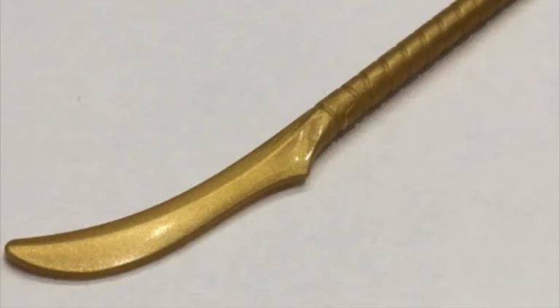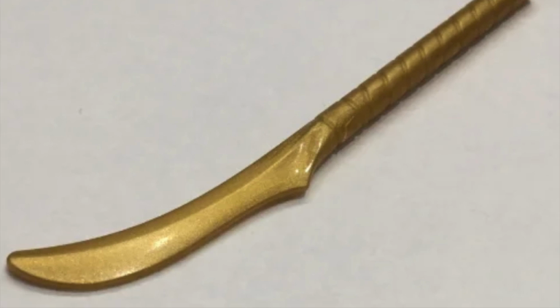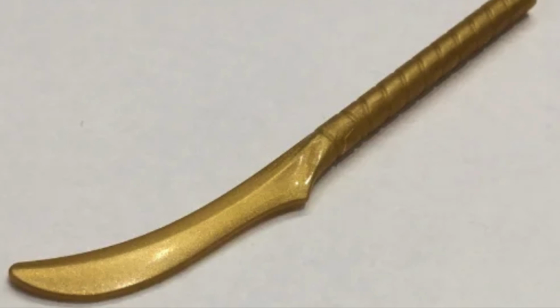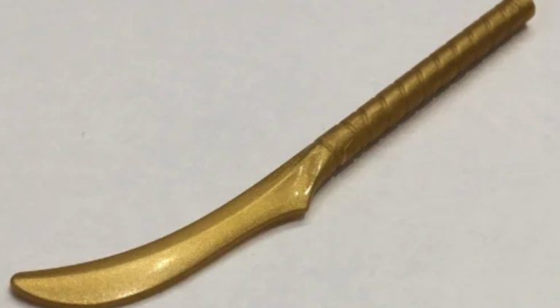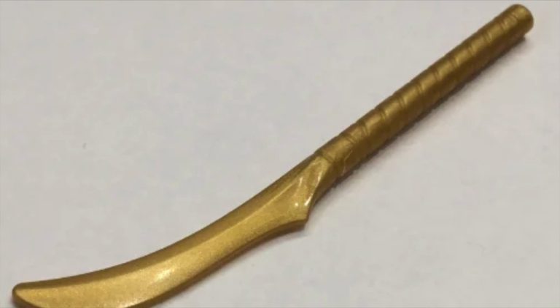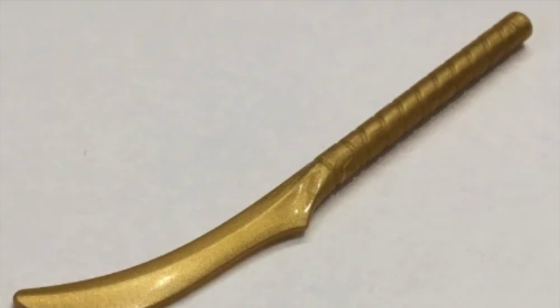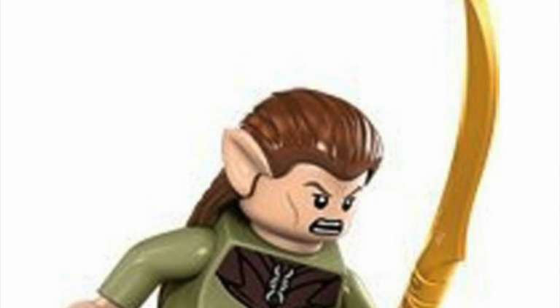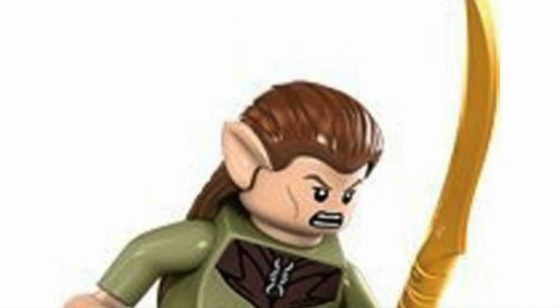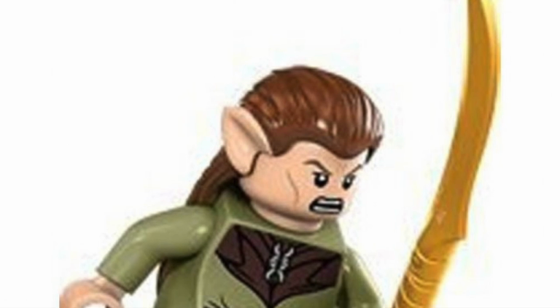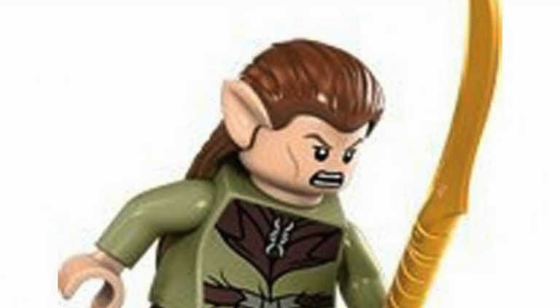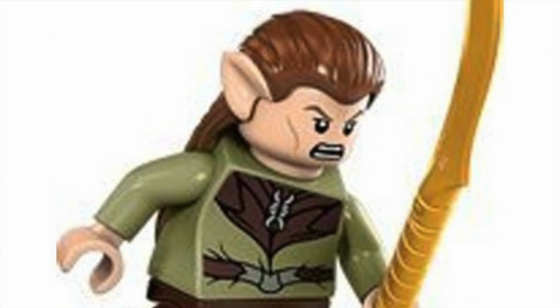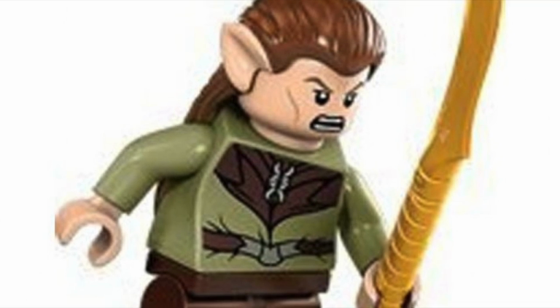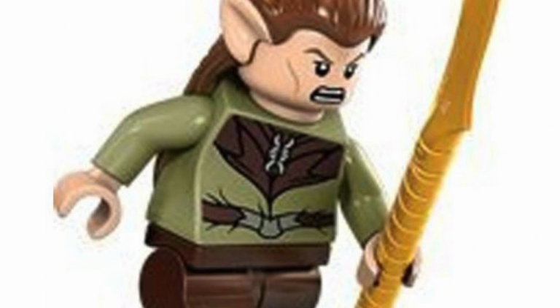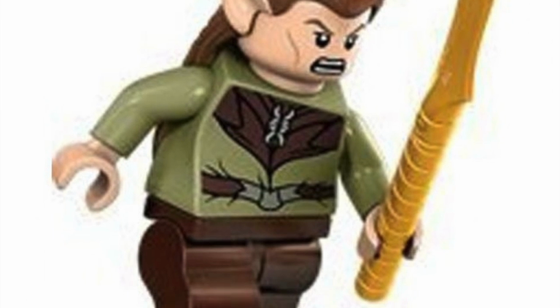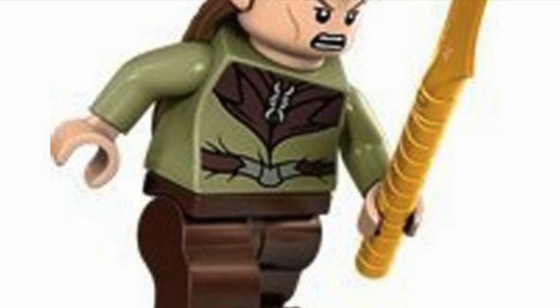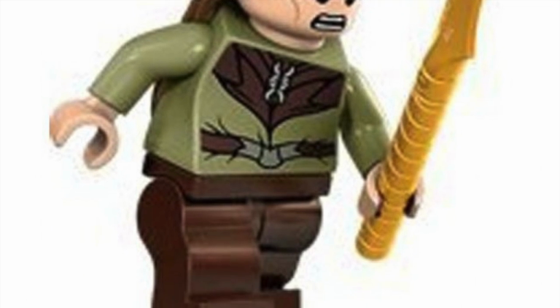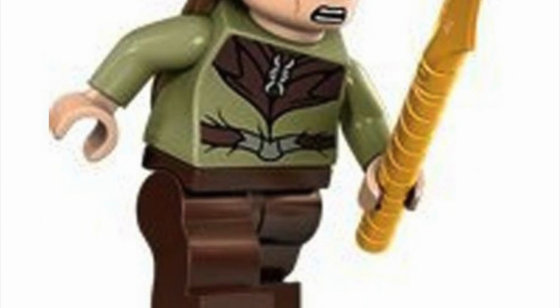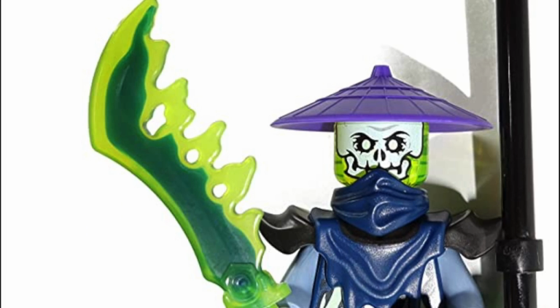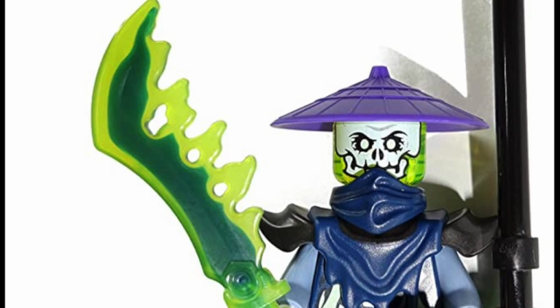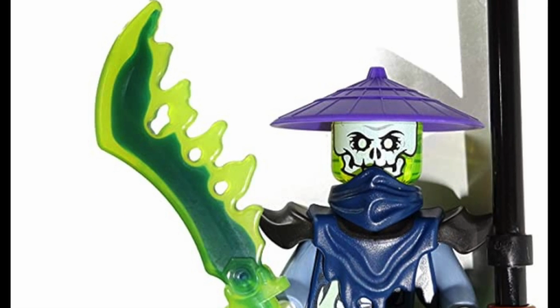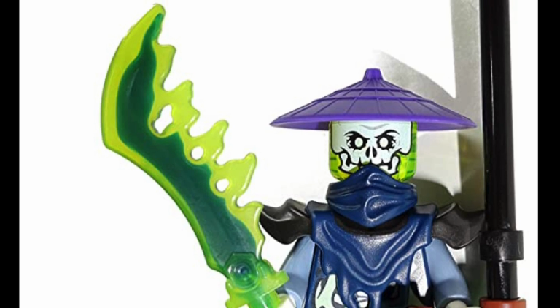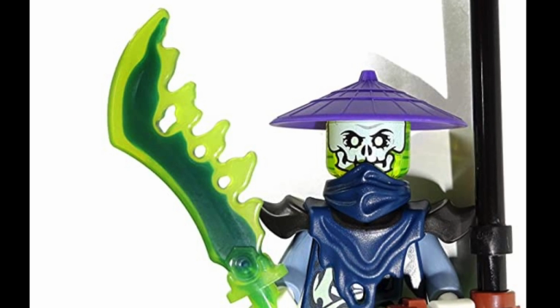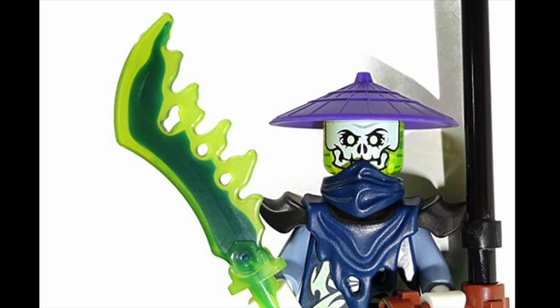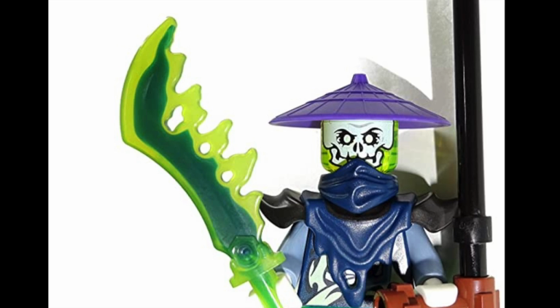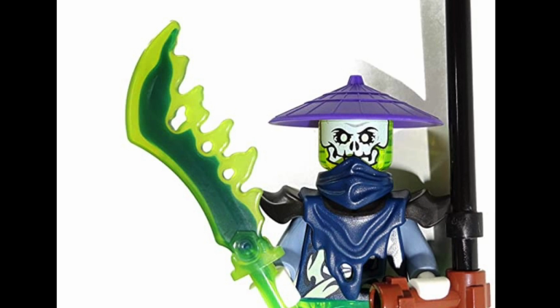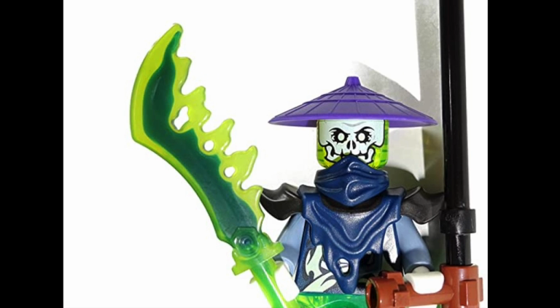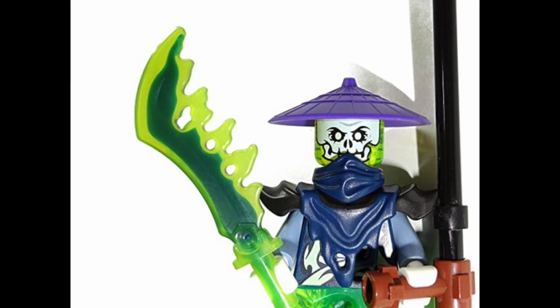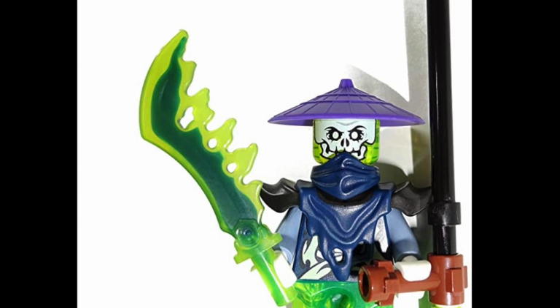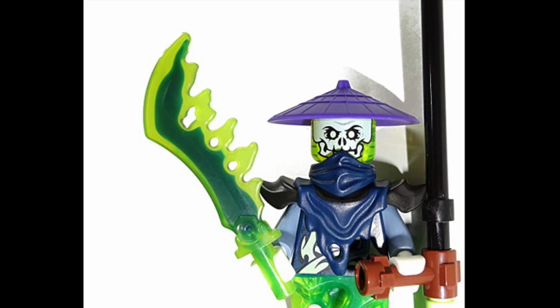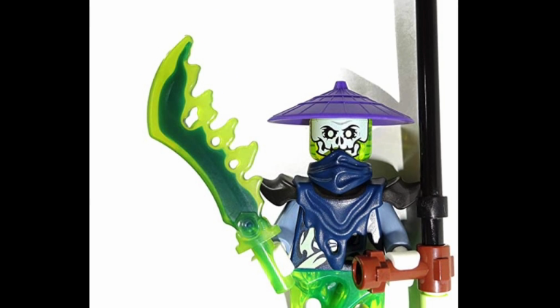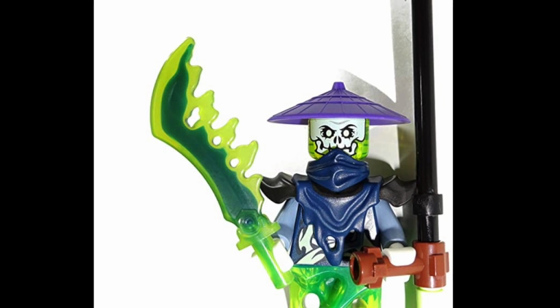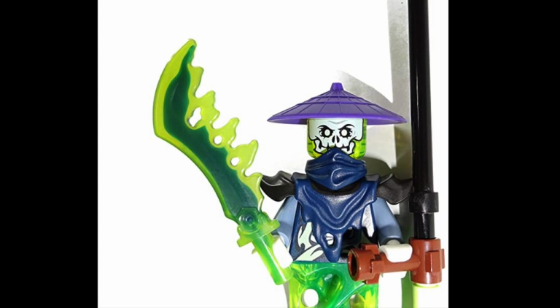LEGO Elf Blade: good, but not great — hard for minifigs to use. Ghostblade: niche but excellent; I own one but don't care to own more. Snakeskull Blade: the purple color really limits this sword's utility — I own three and have never done anything notable with them.